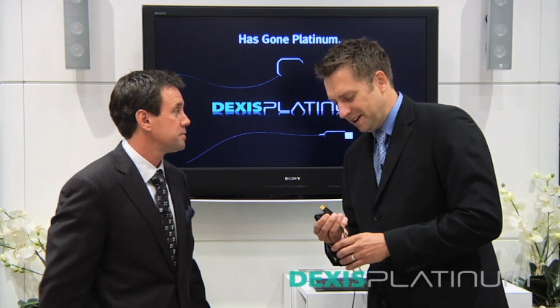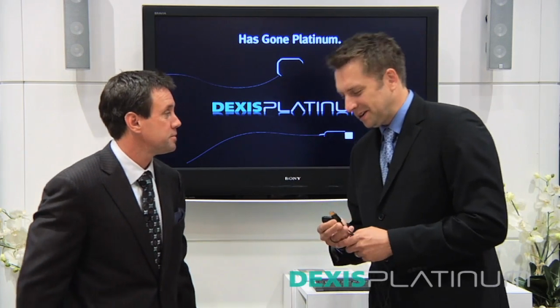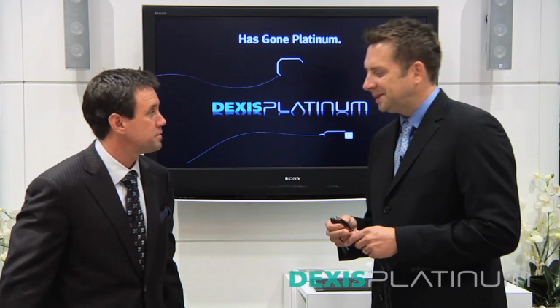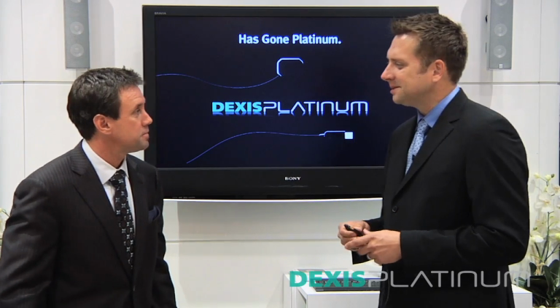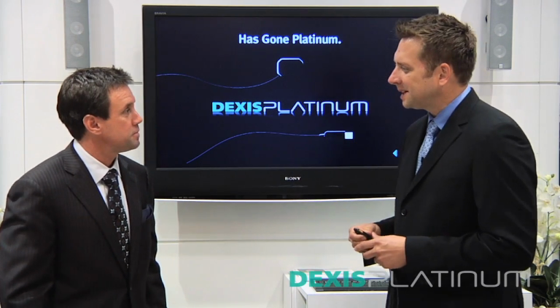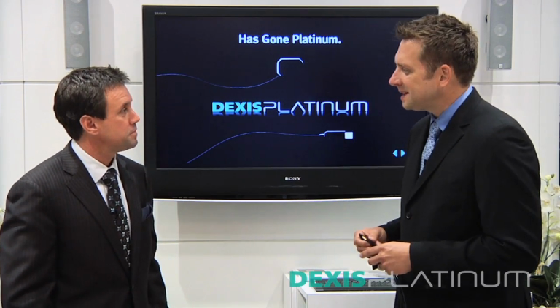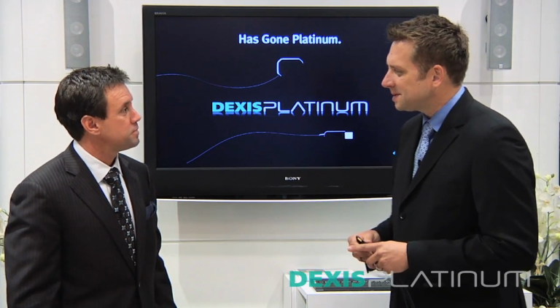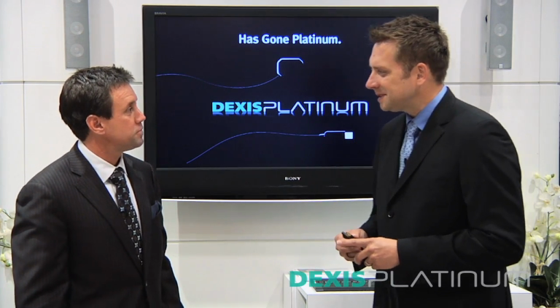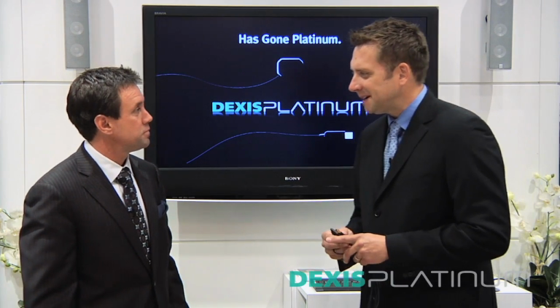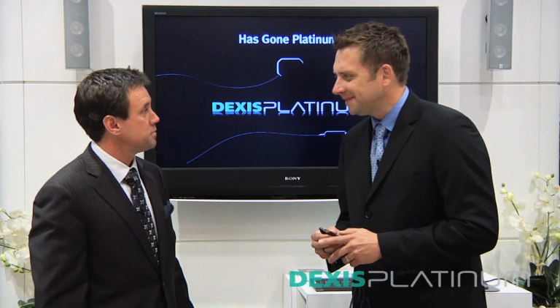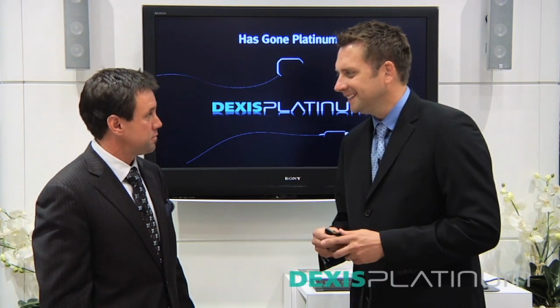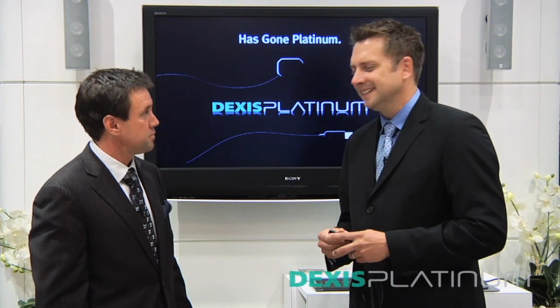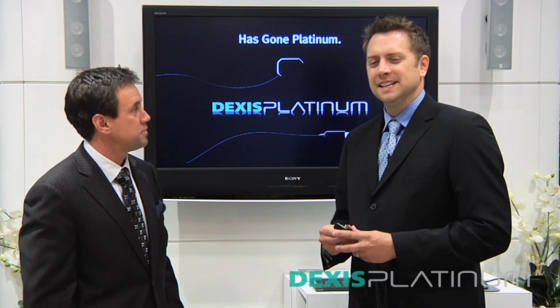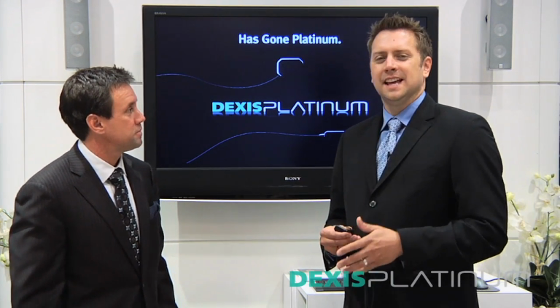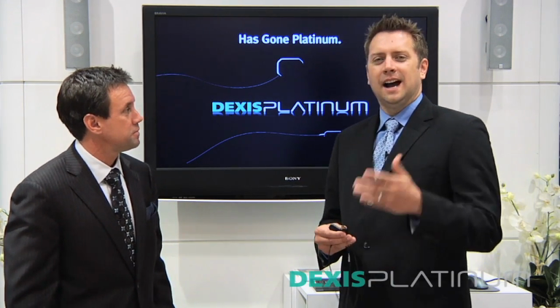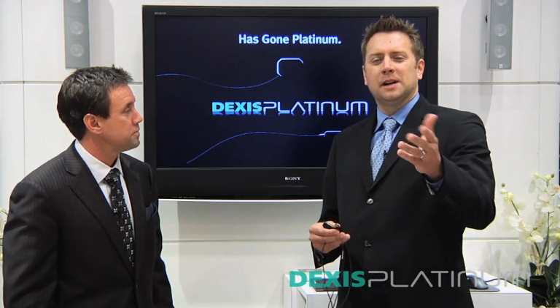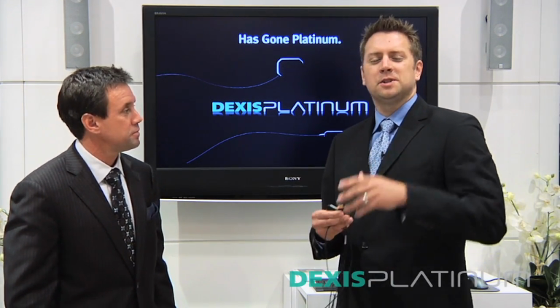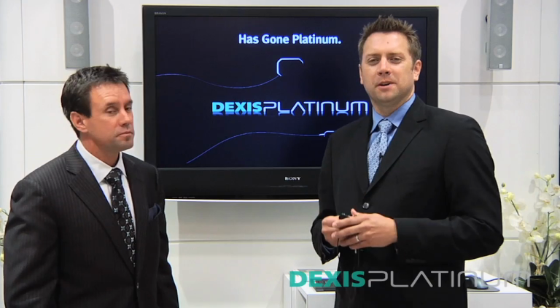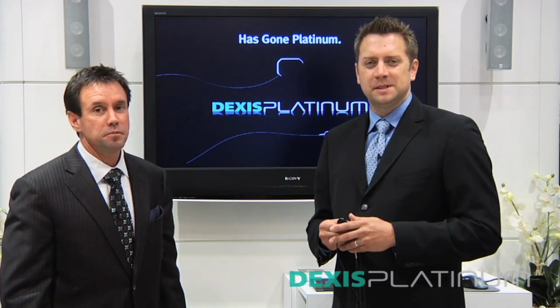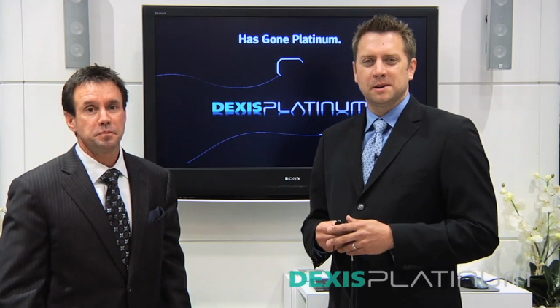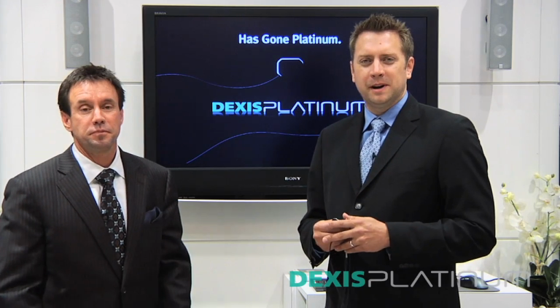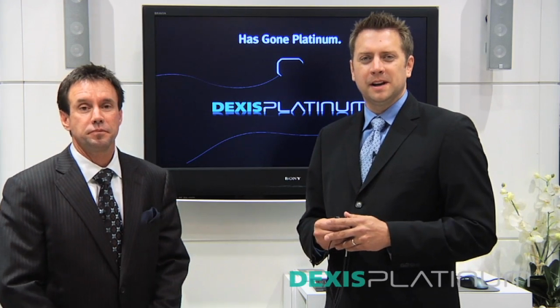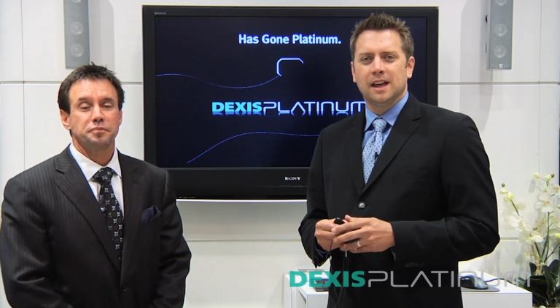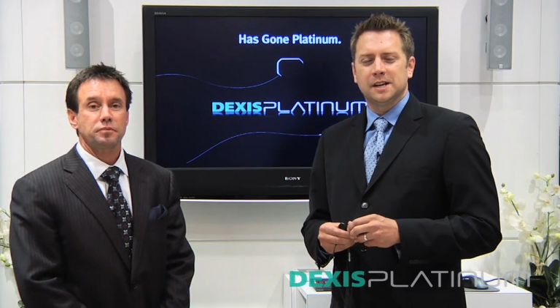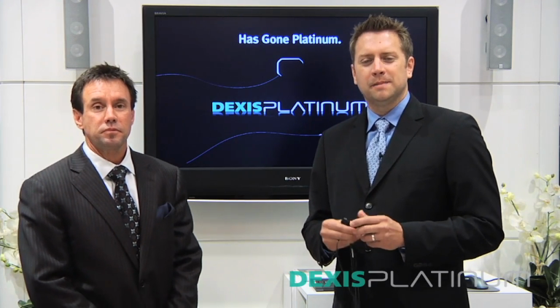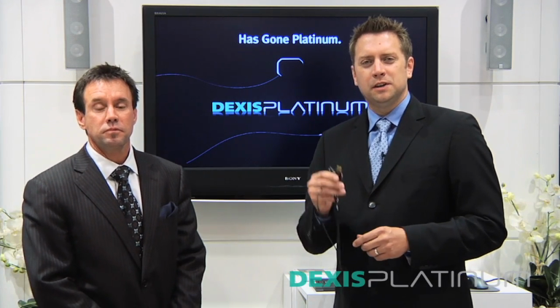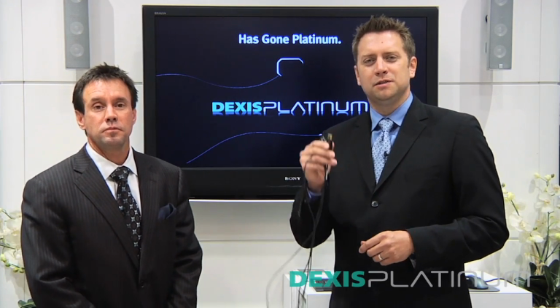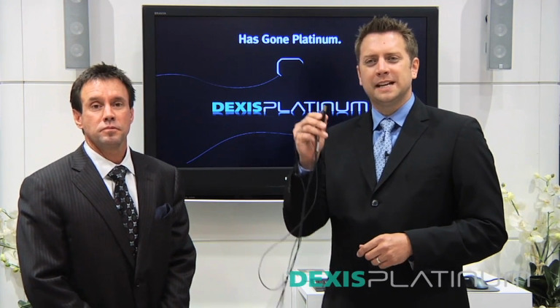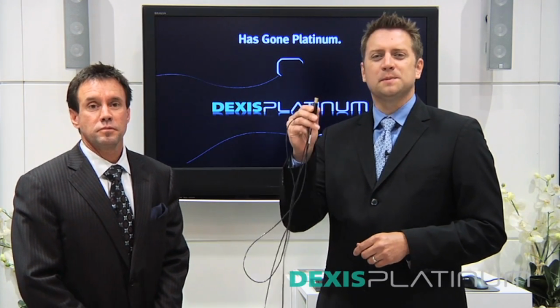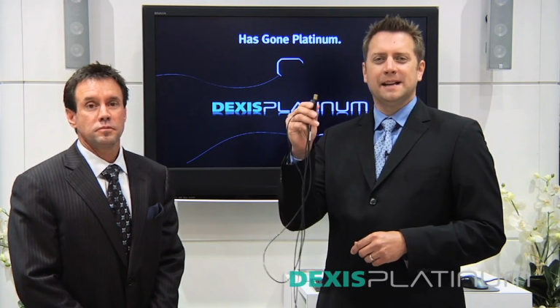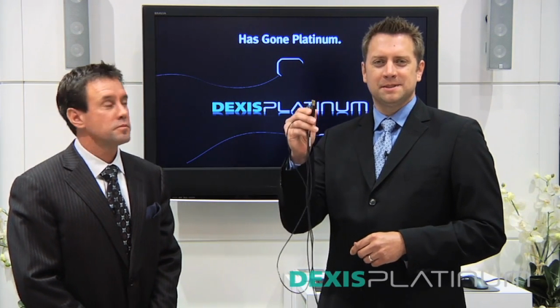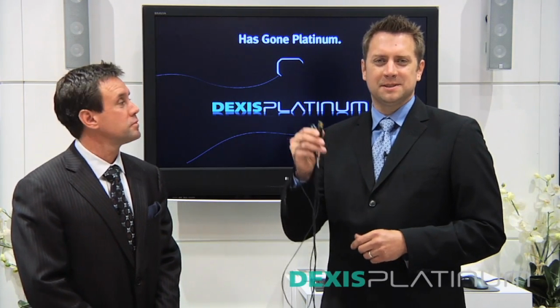Very cool. Rick, thanks so much for your time. I'm Dr. Jeff Rohde with Dental Compare, talking about the new Dexus Platinum sensor.